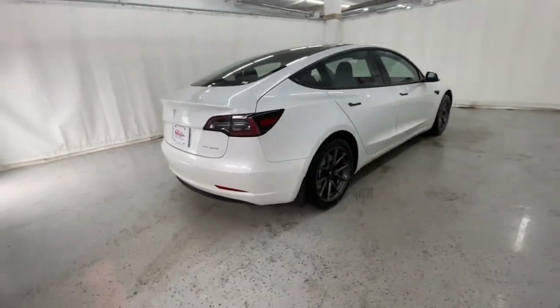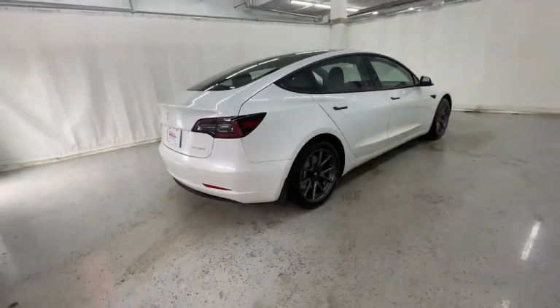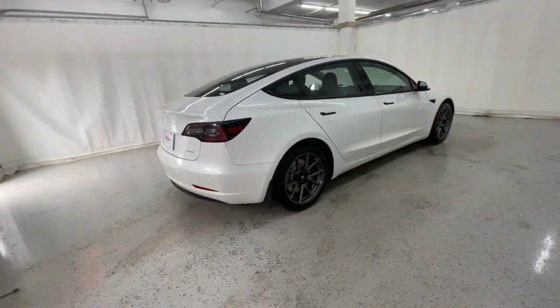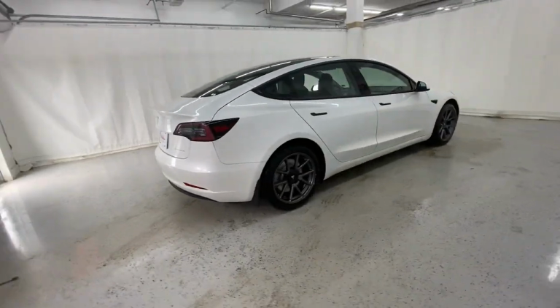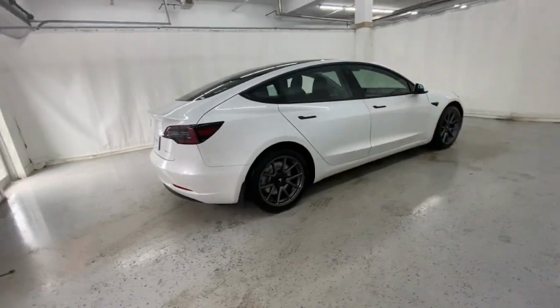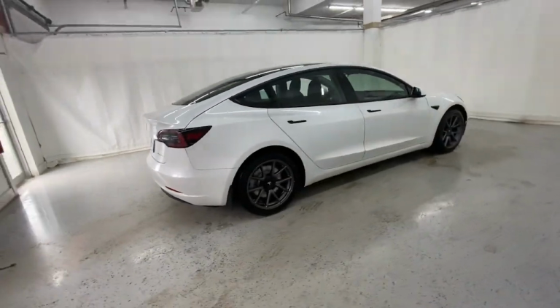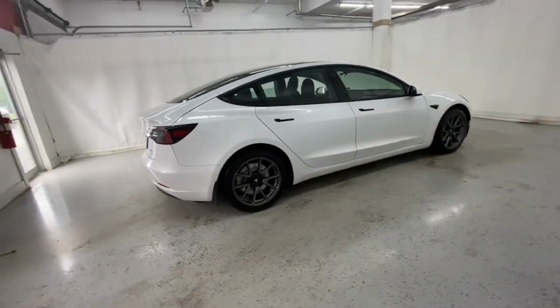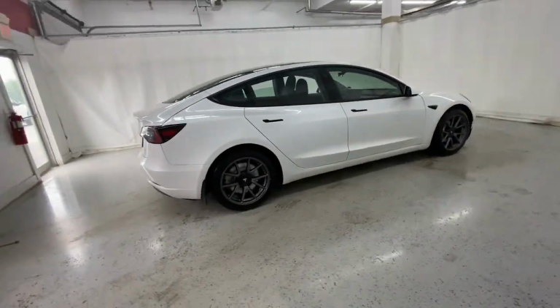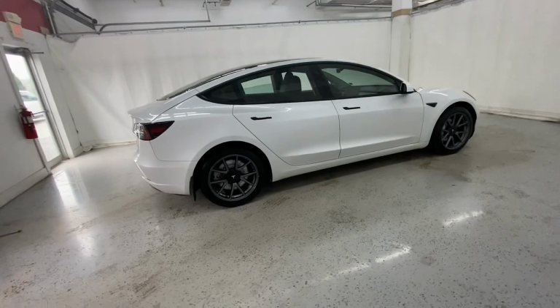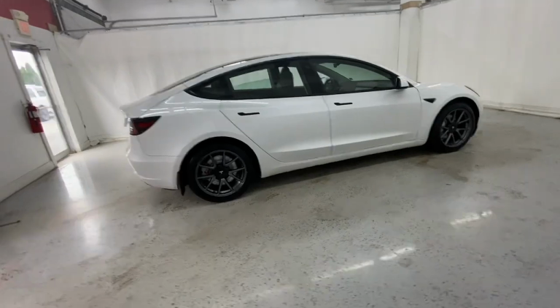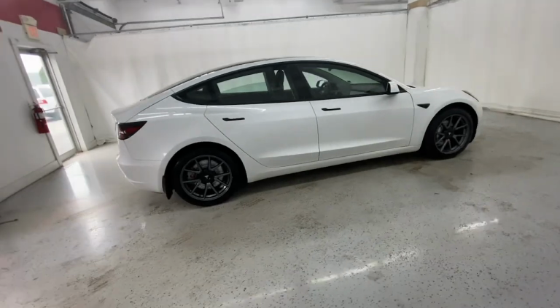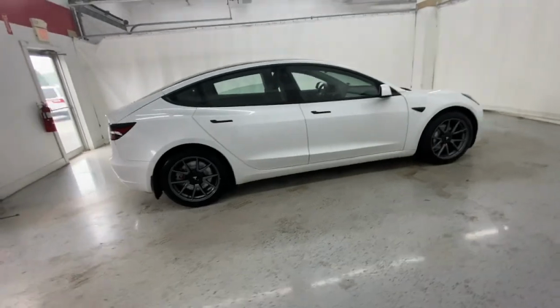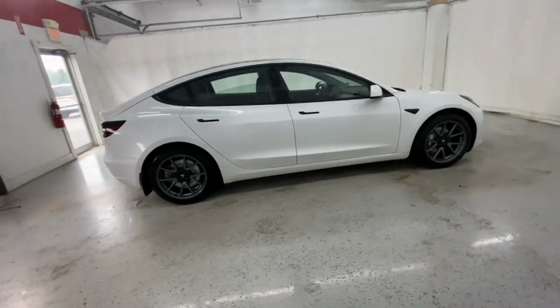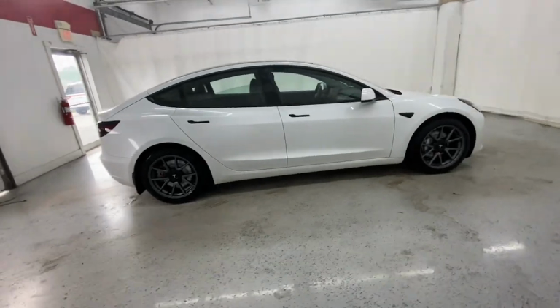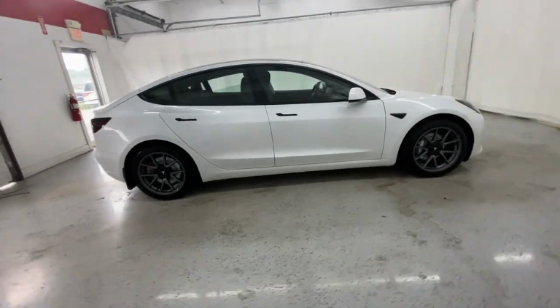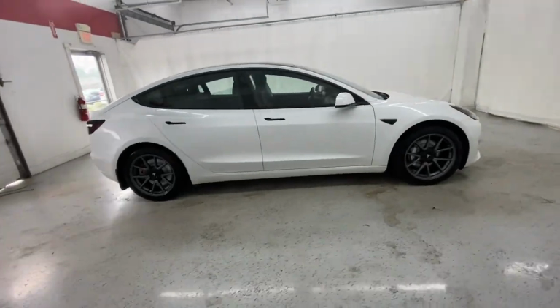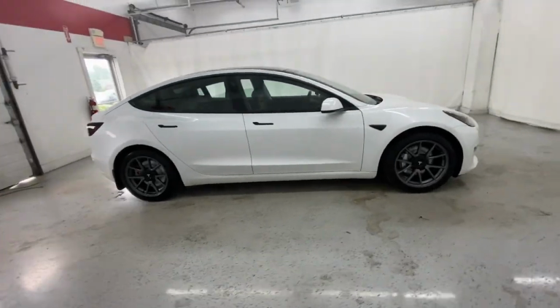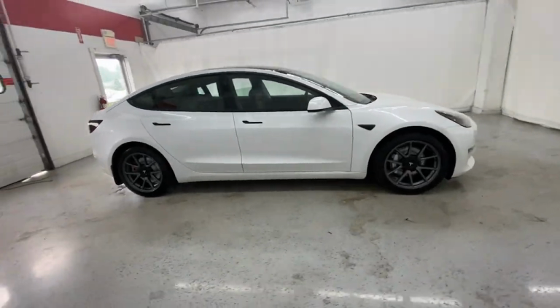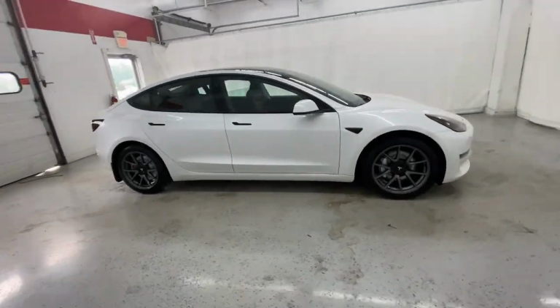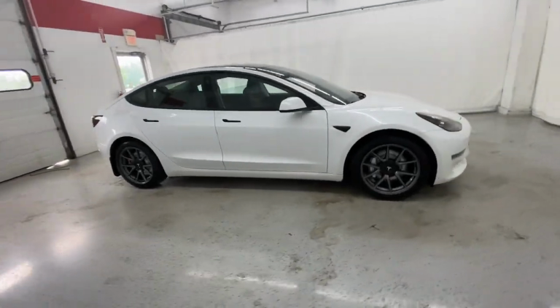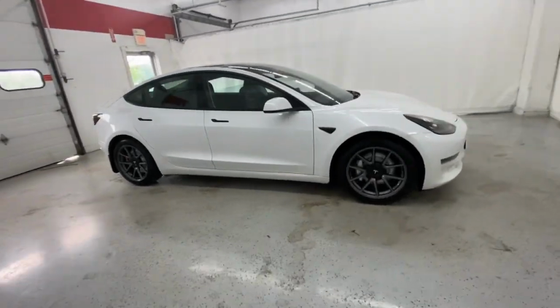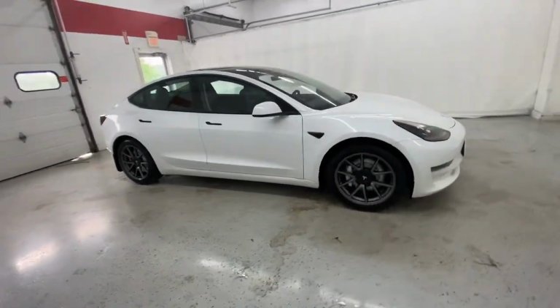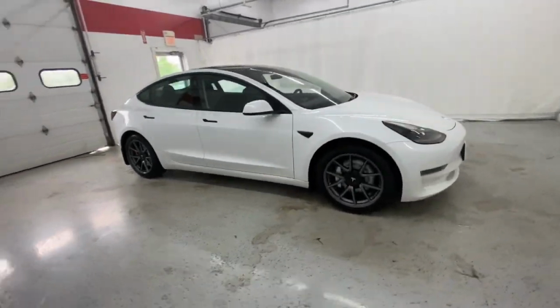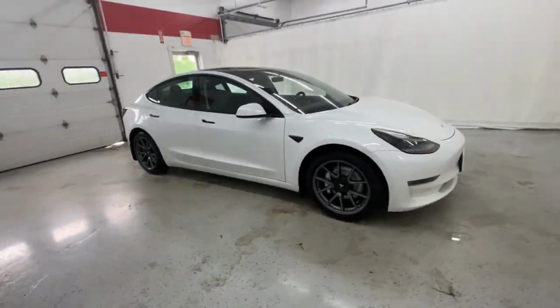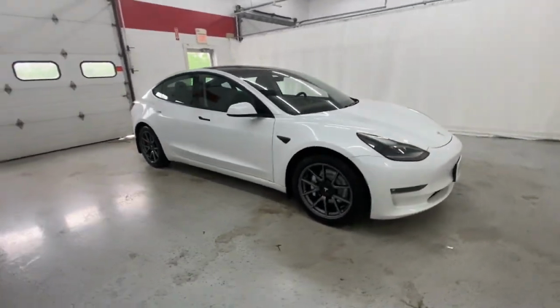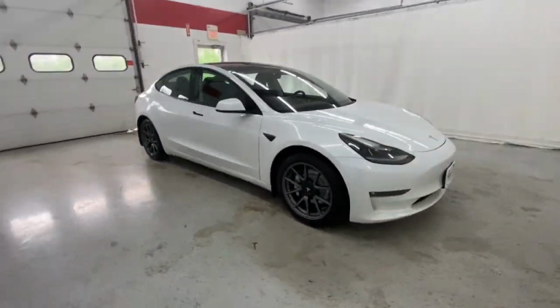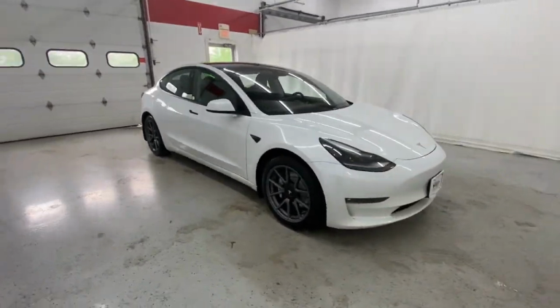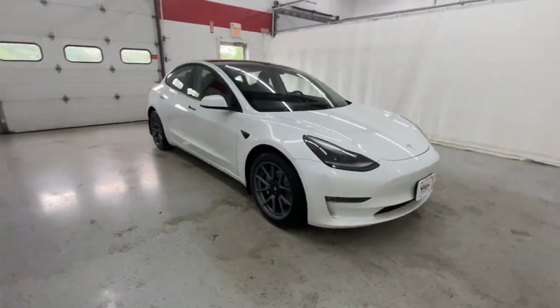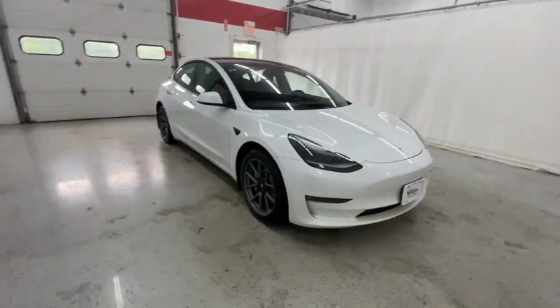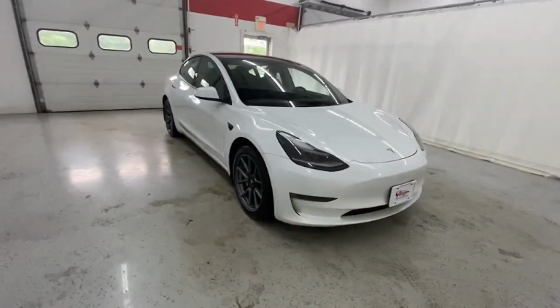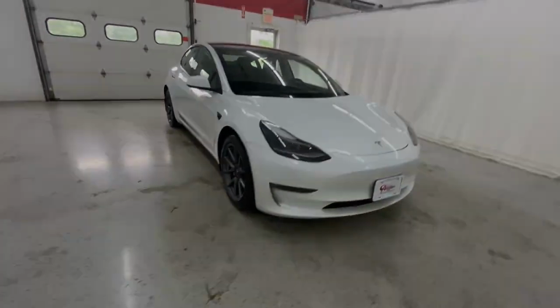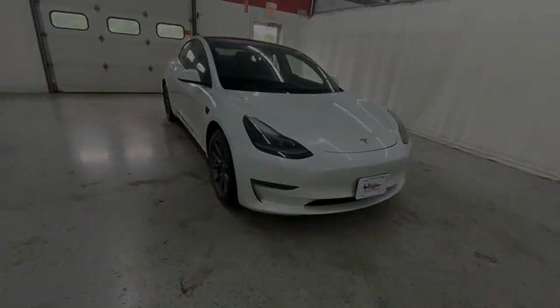Drive boldly into a brighter future in this remarkable Model 3. Come in for a road test.